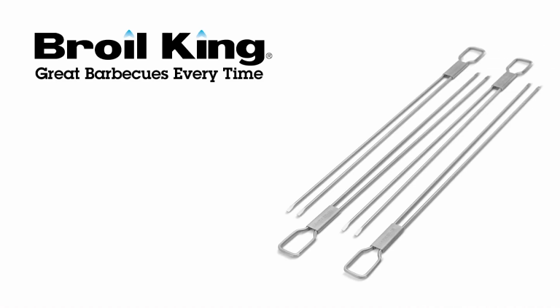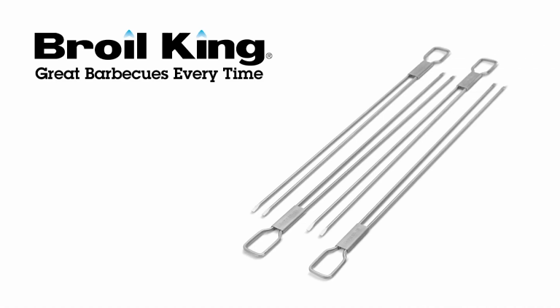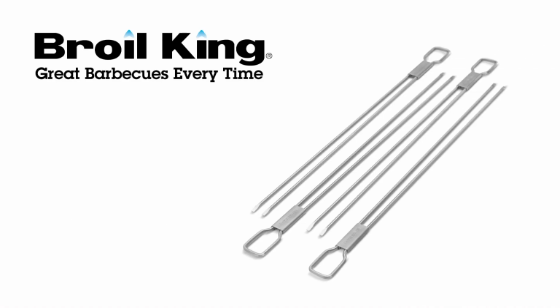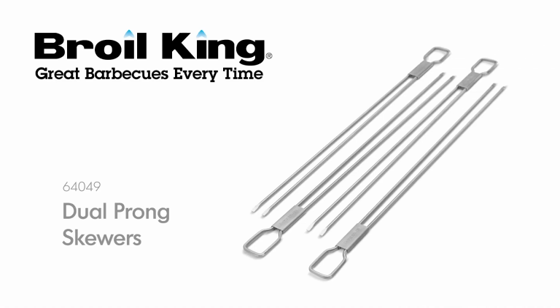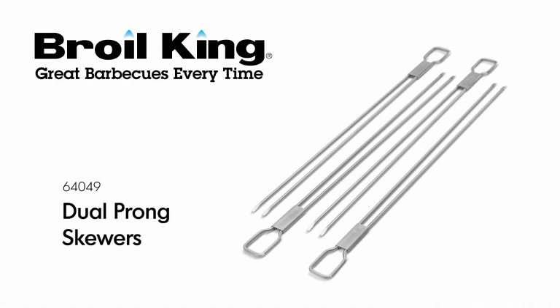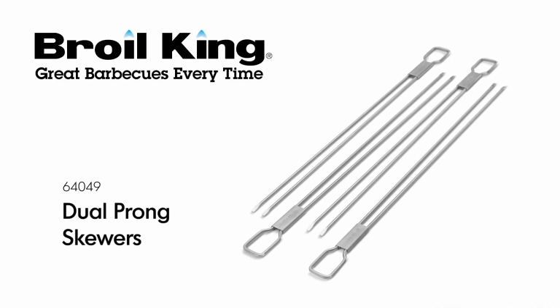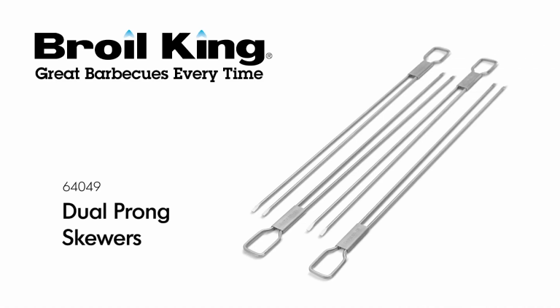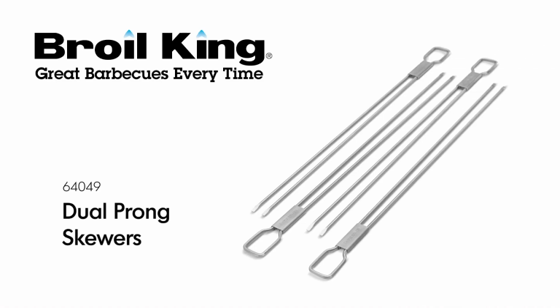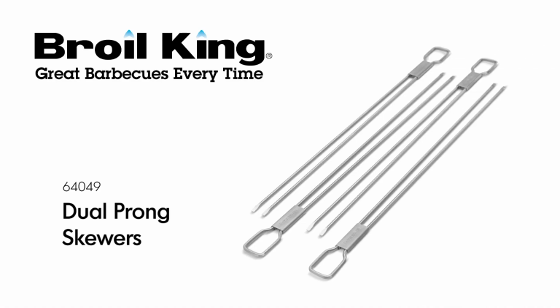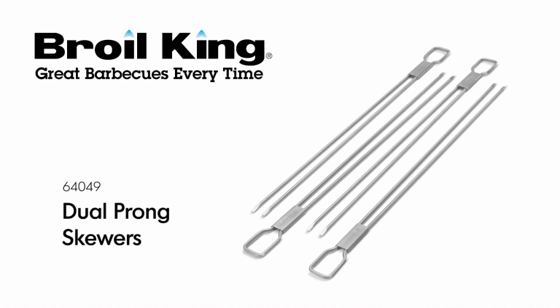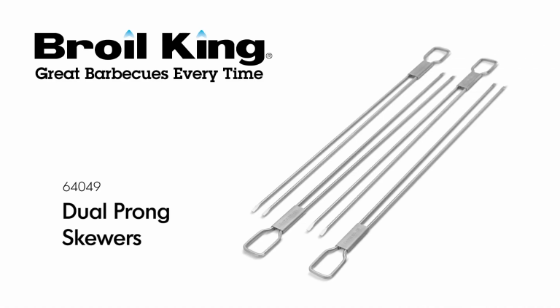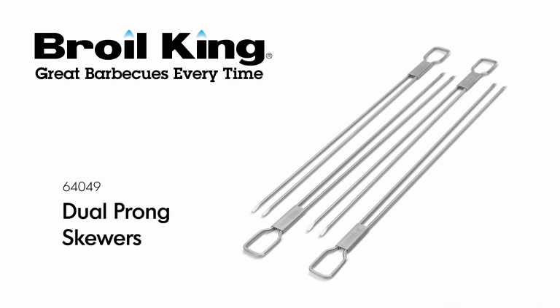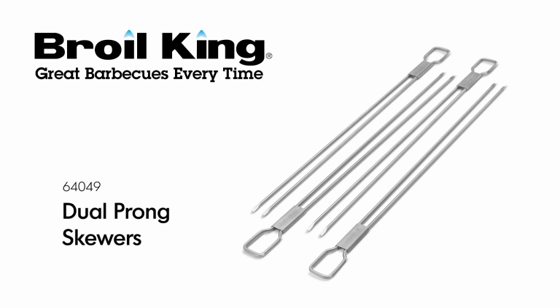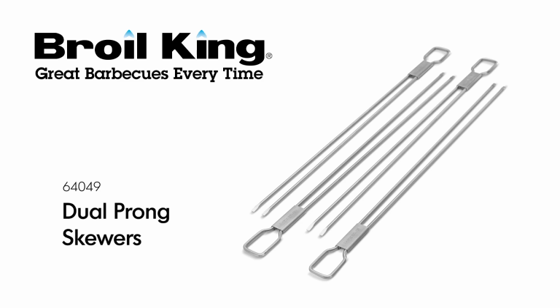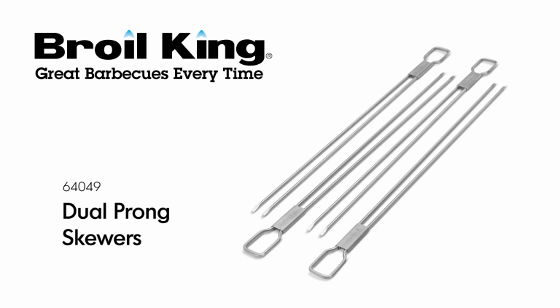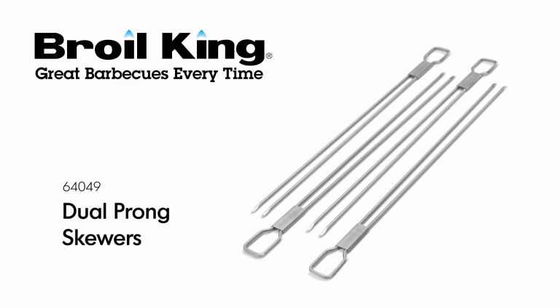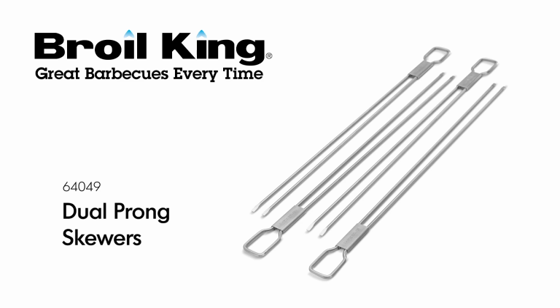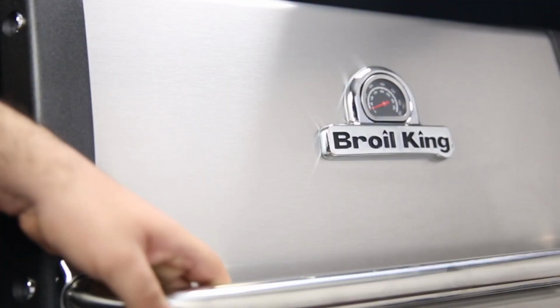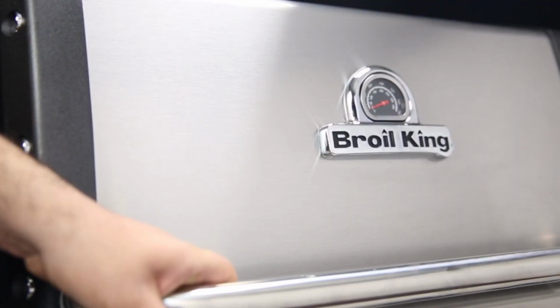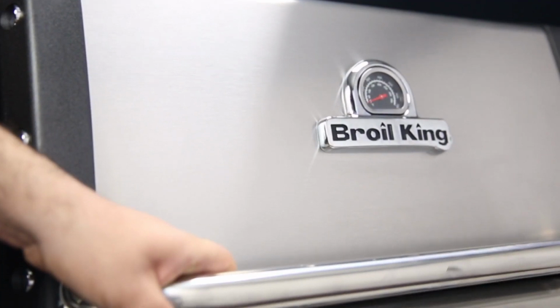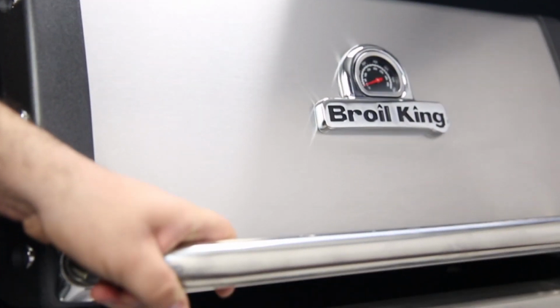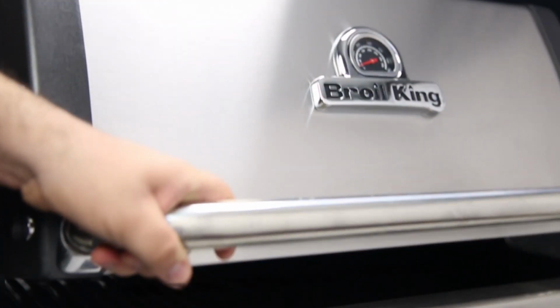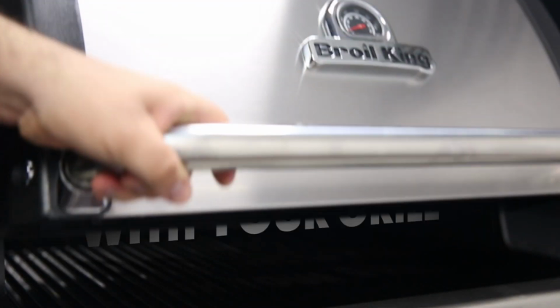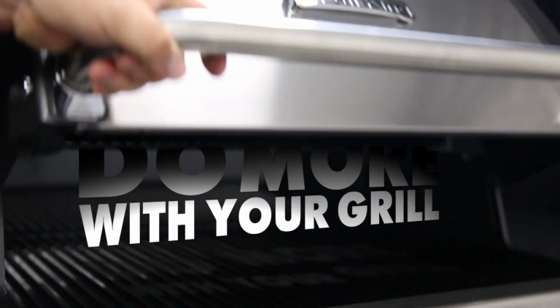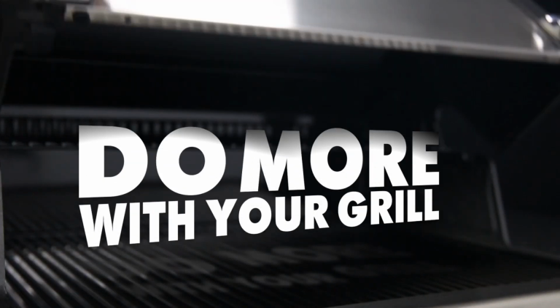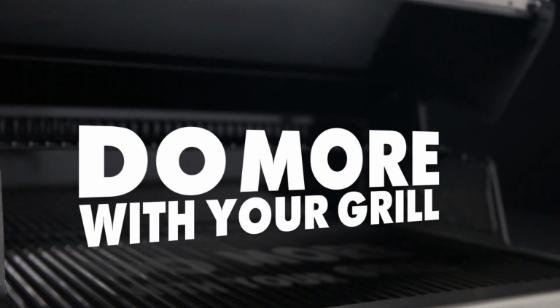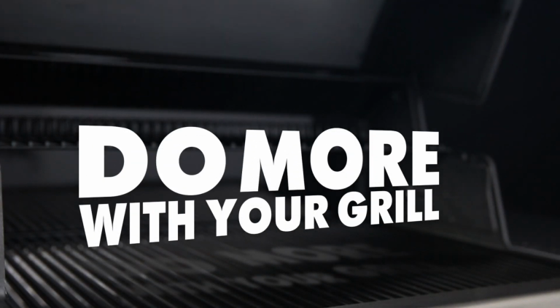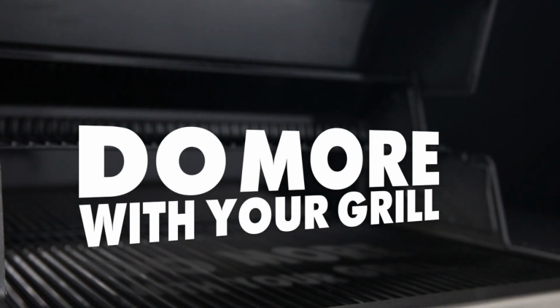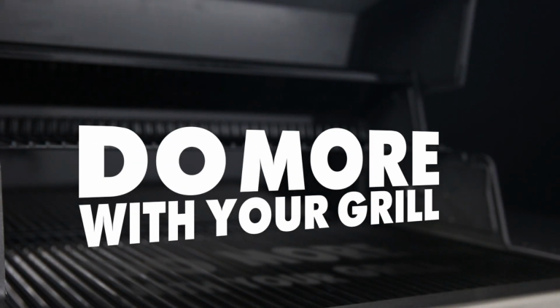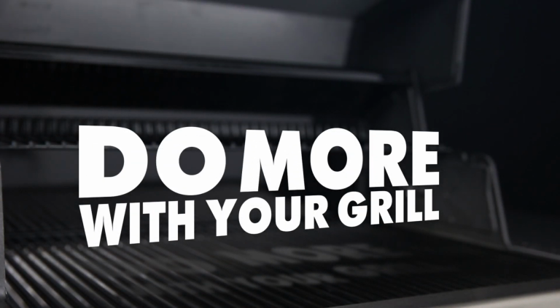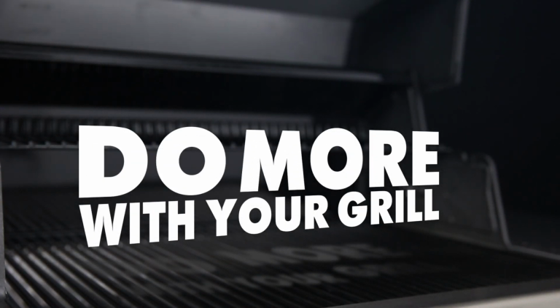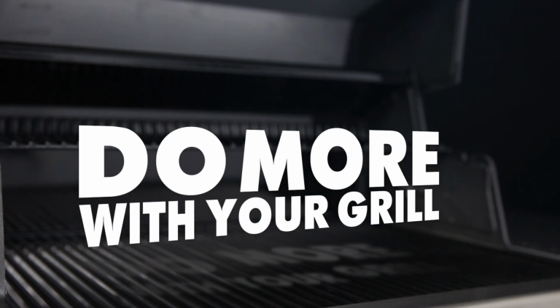The BROYL KING DUAL PRONG SKEWERS. BROYL KING — Do more with your grill.